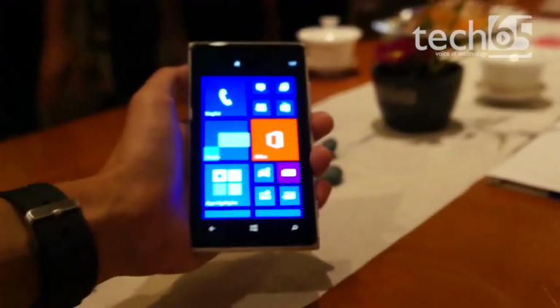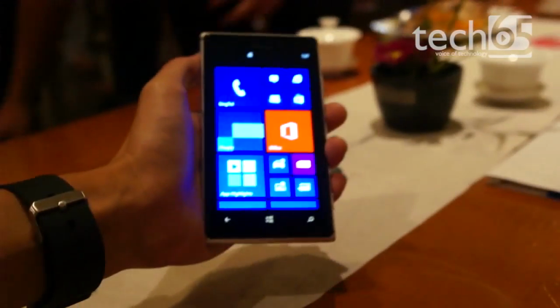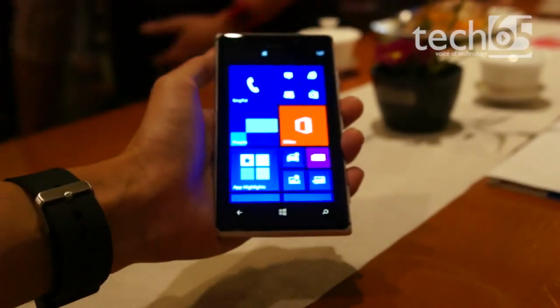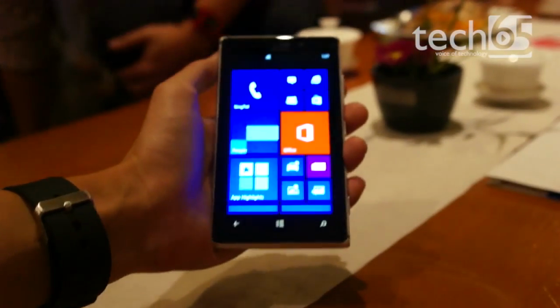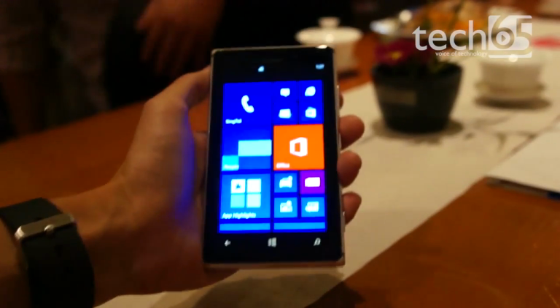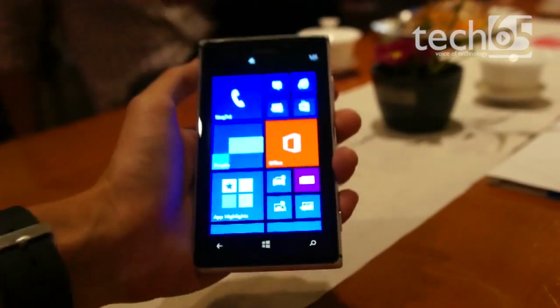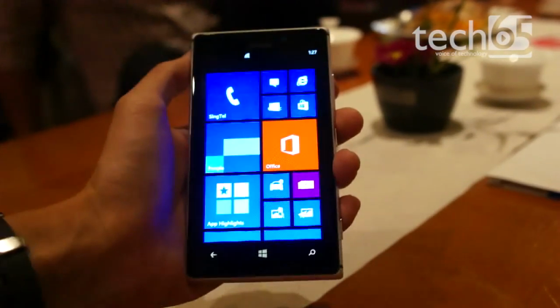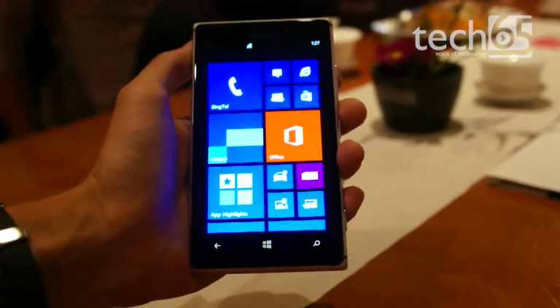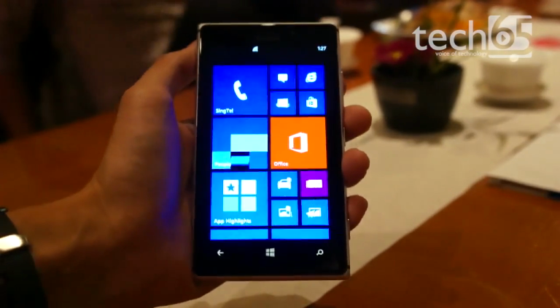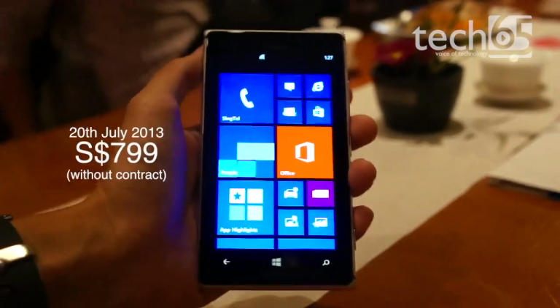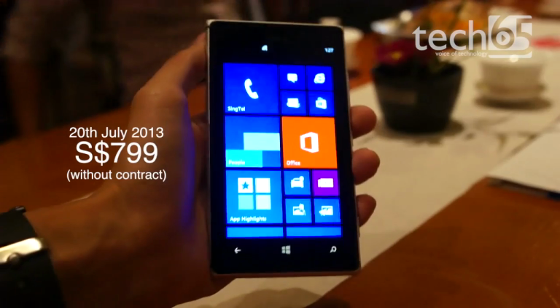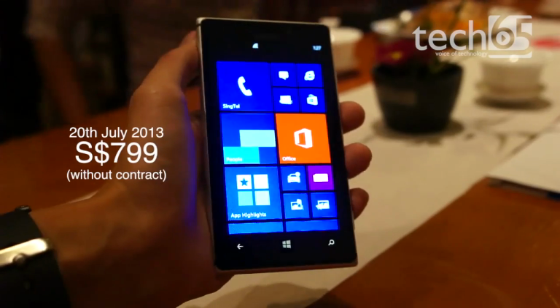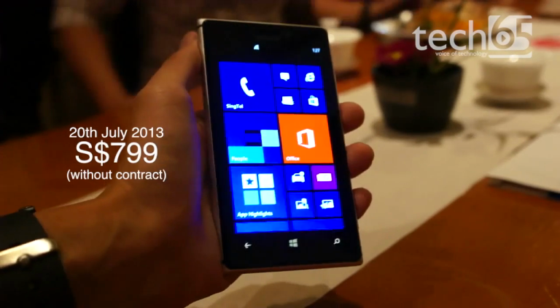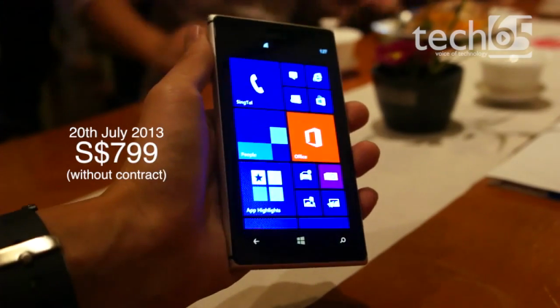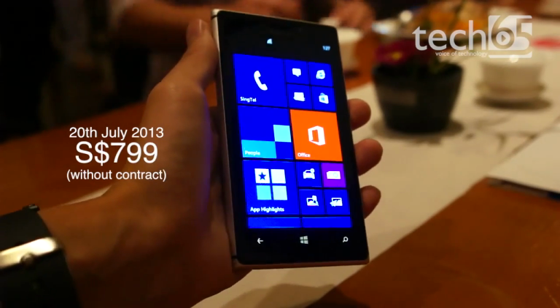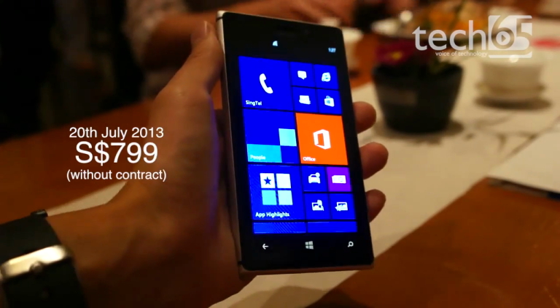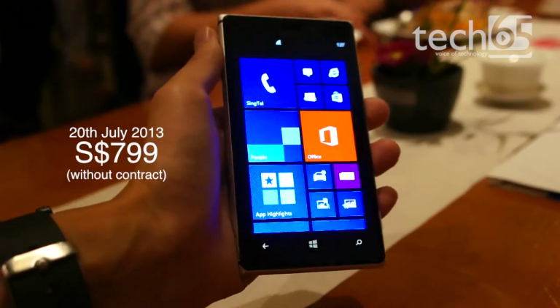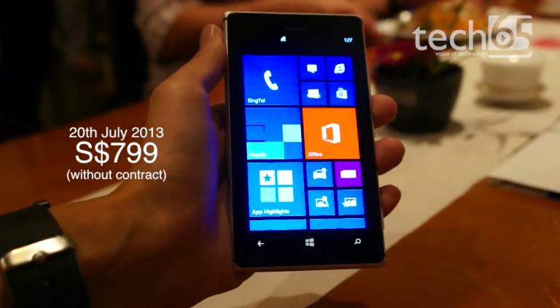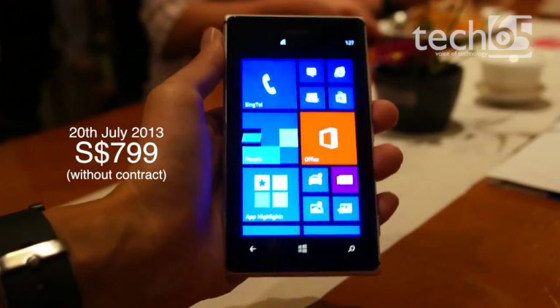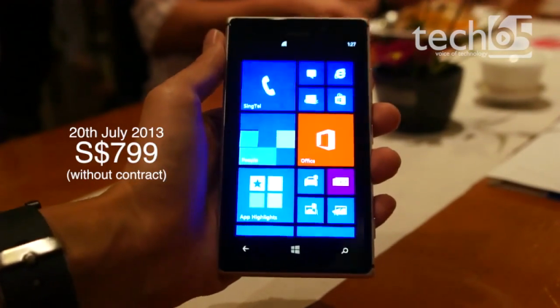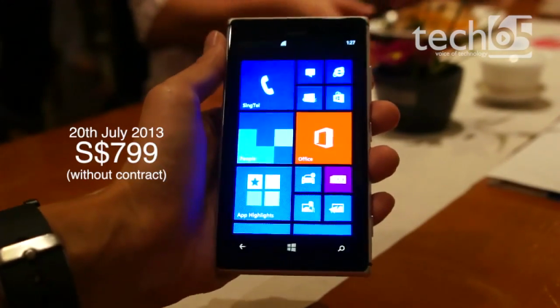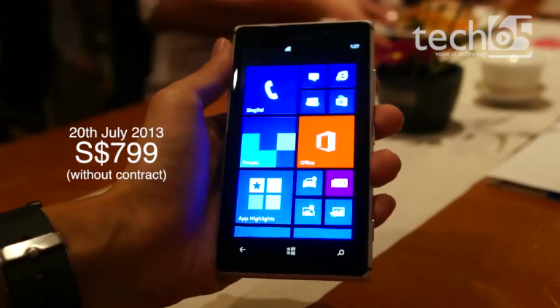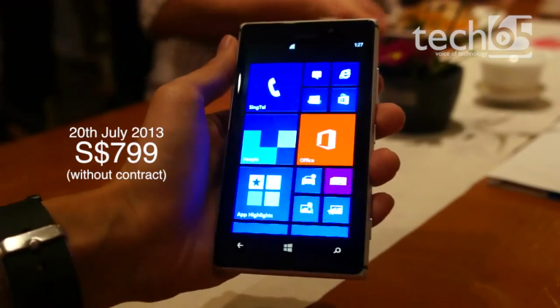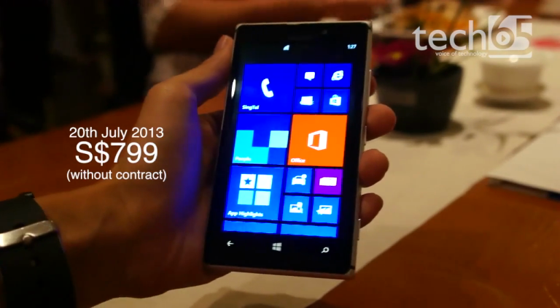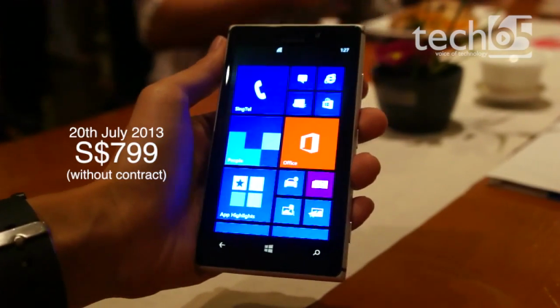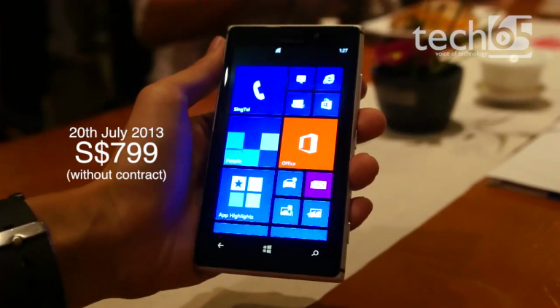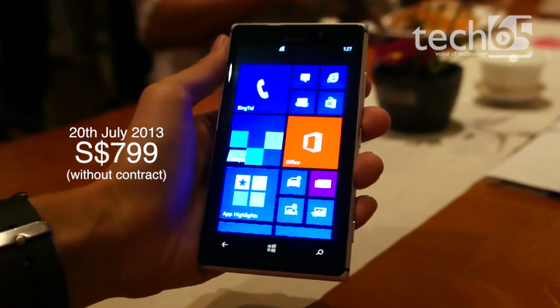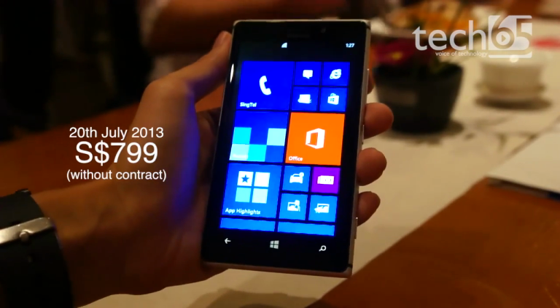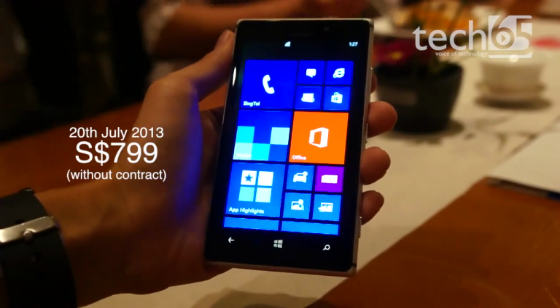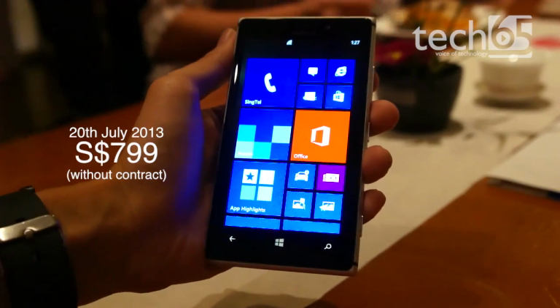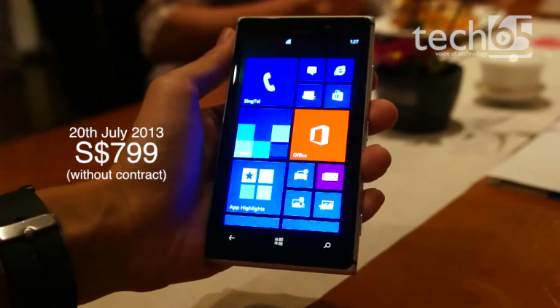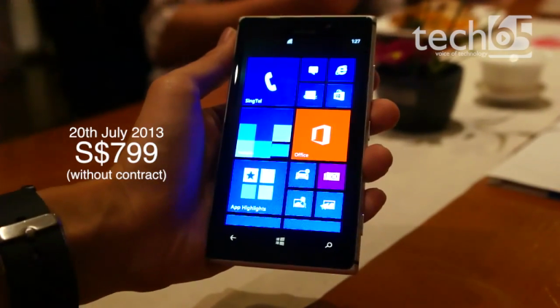The Lumia 925 will begin sale in Singapore on 20 July 2013 for $799 Singapore dollars without contract.